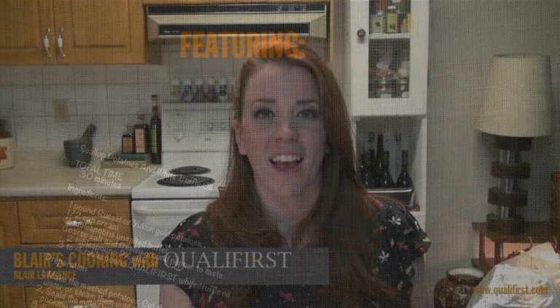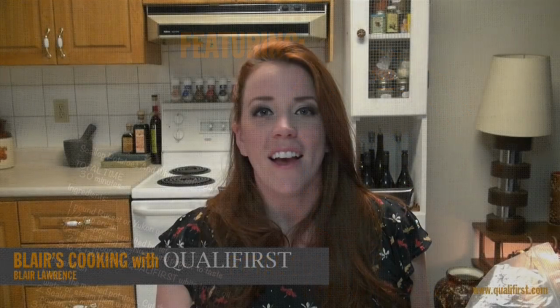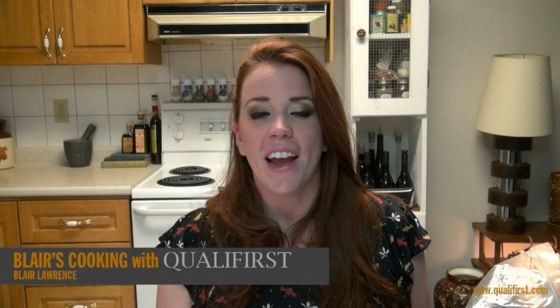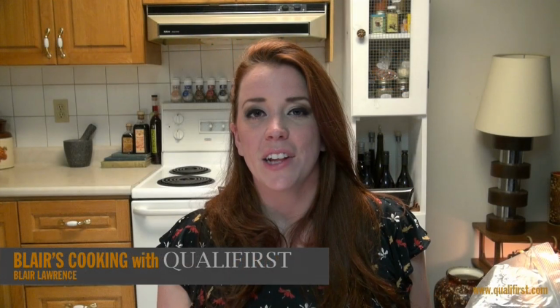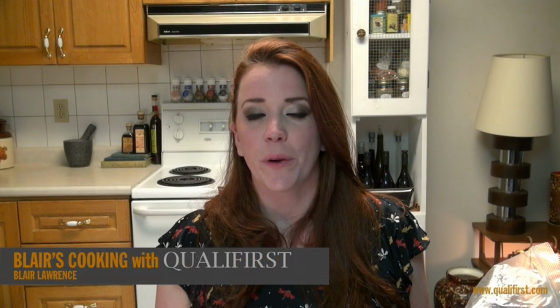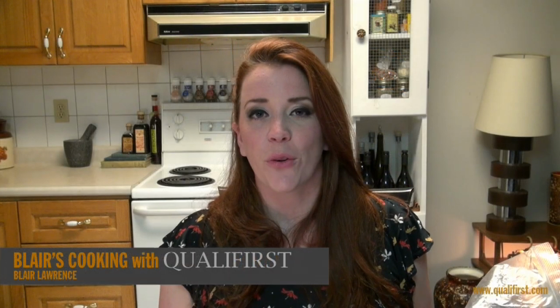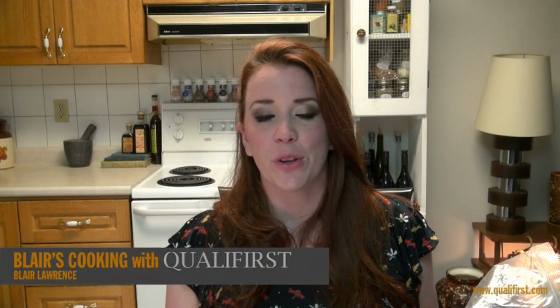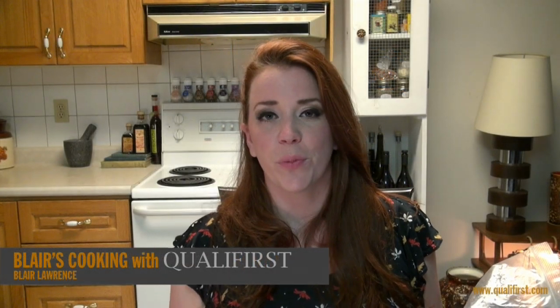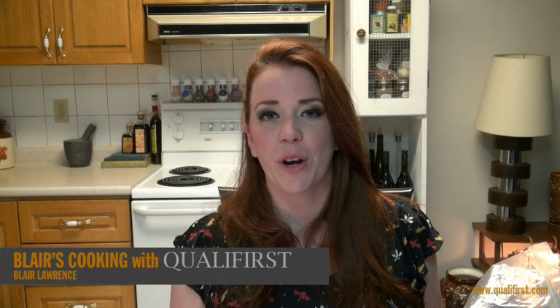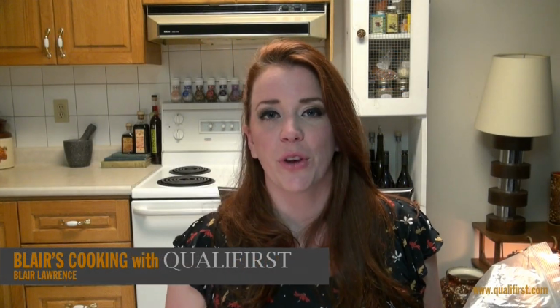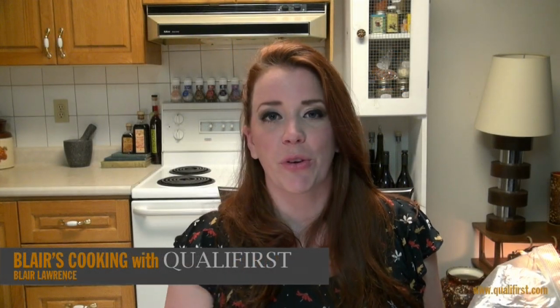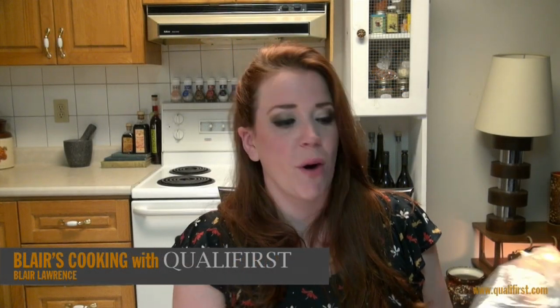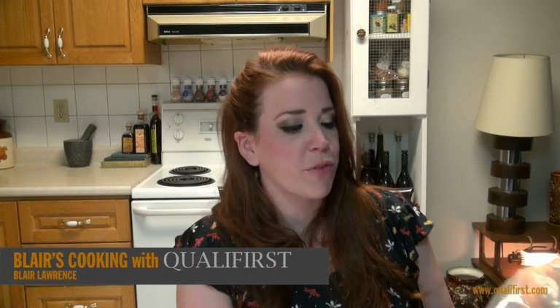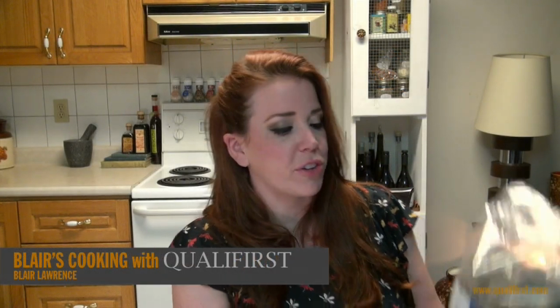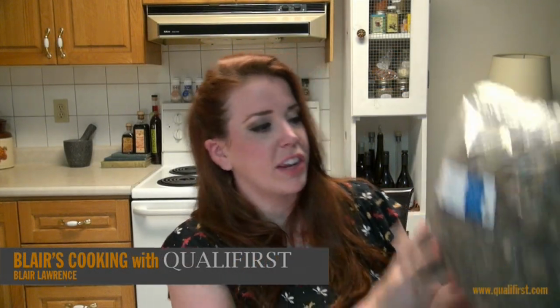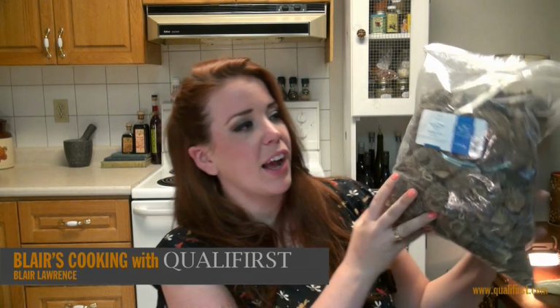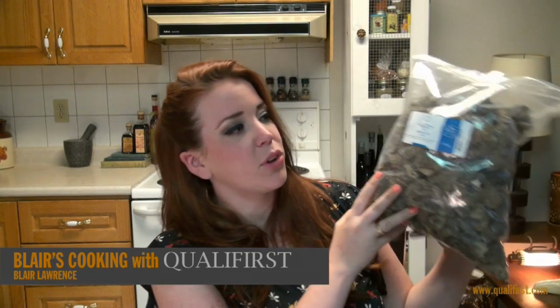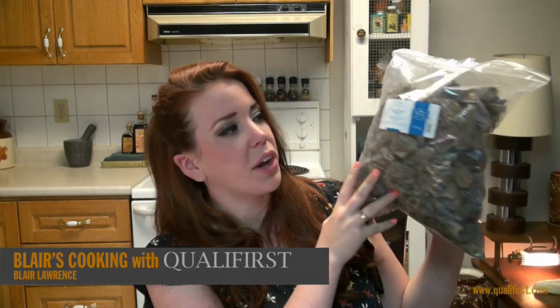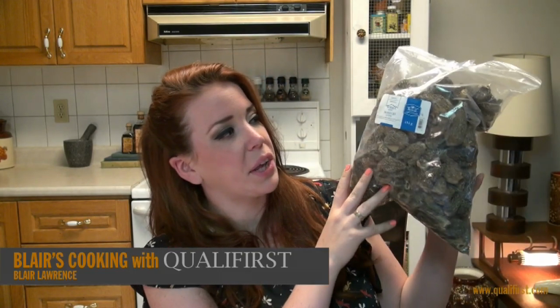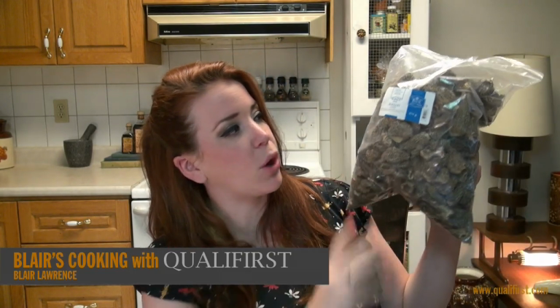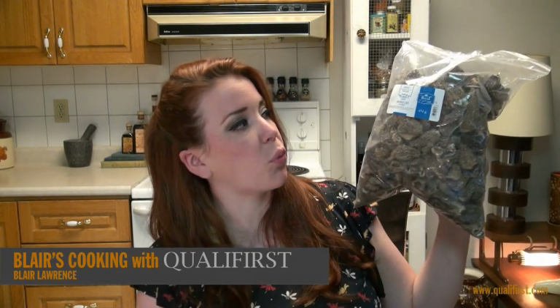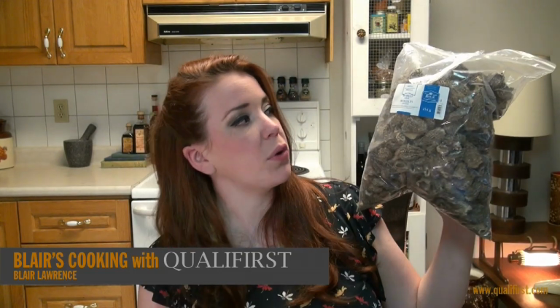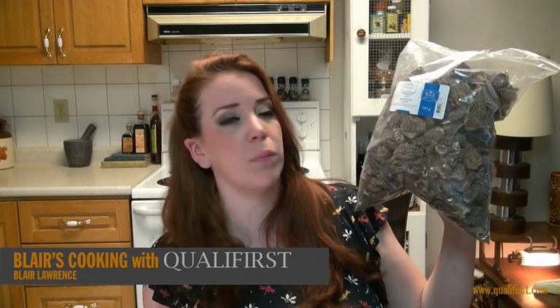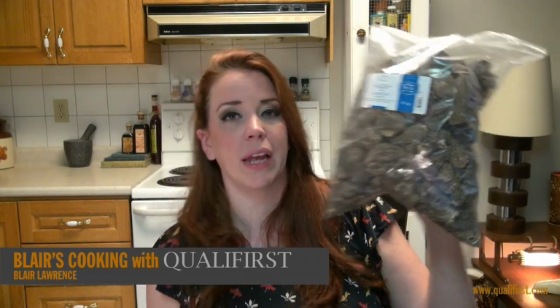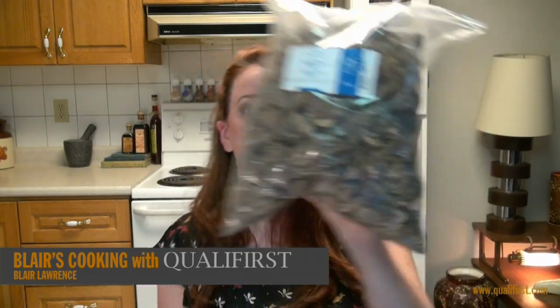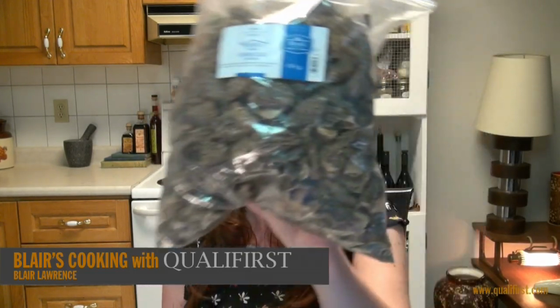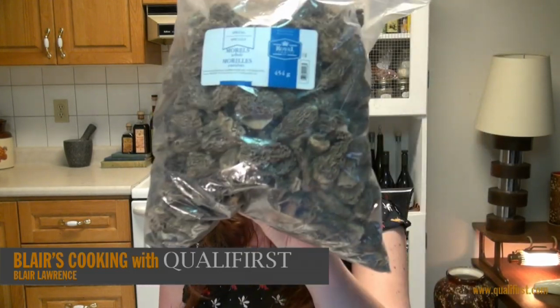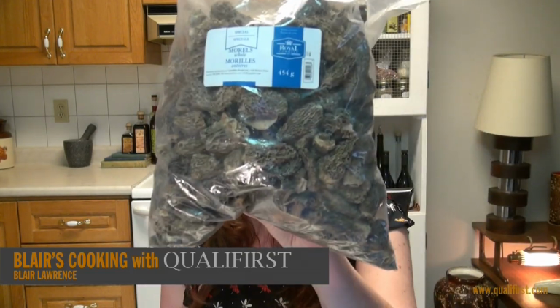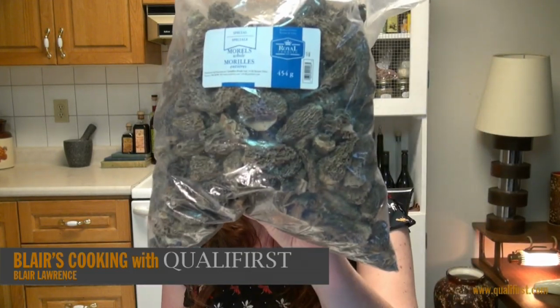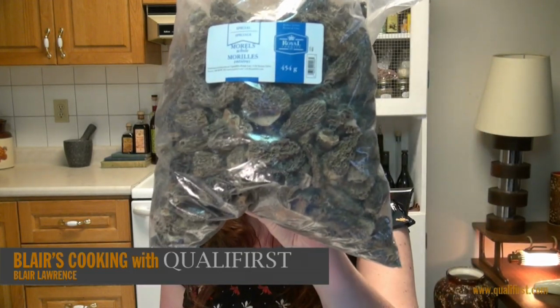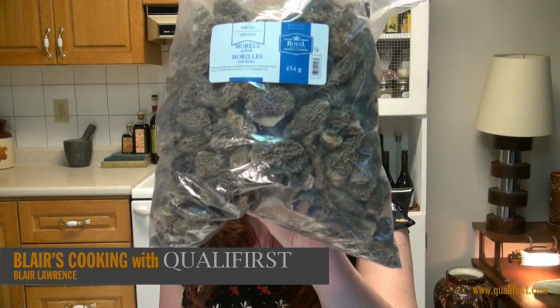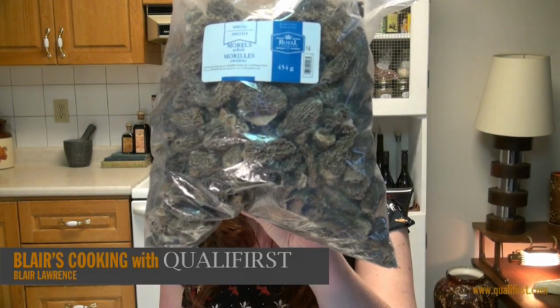Hey, it's Blair Lawrence for Blair's Cooking with Qualifiers. Today I'm talking about Royal Commands Whole Morel Mushrooms.